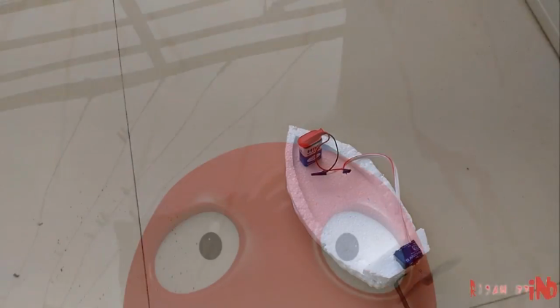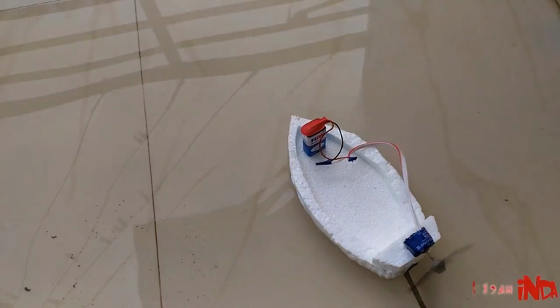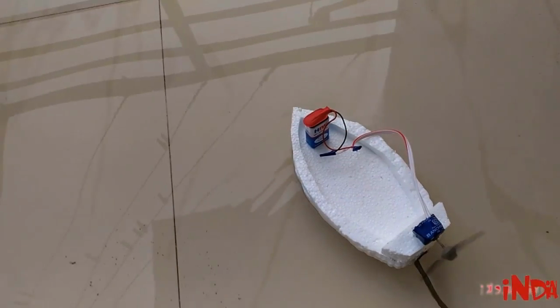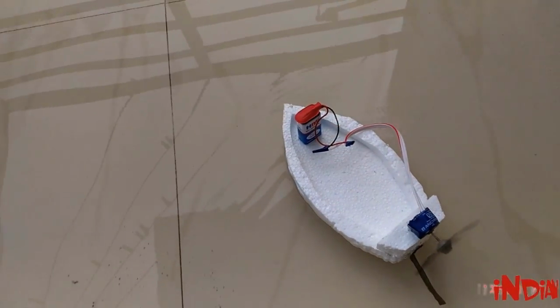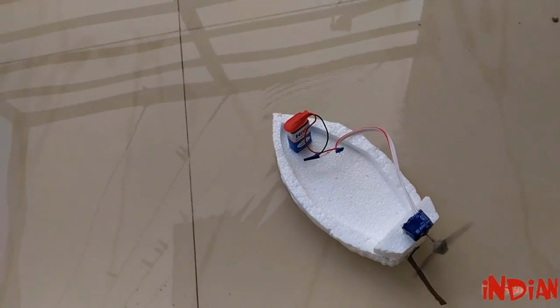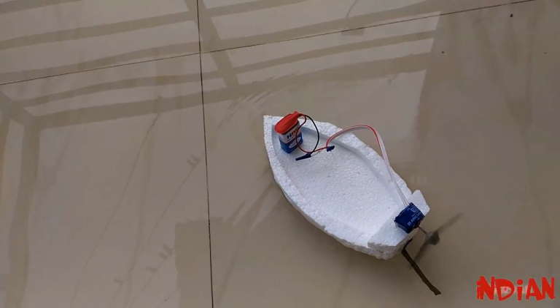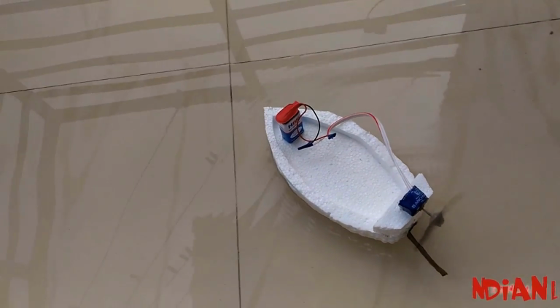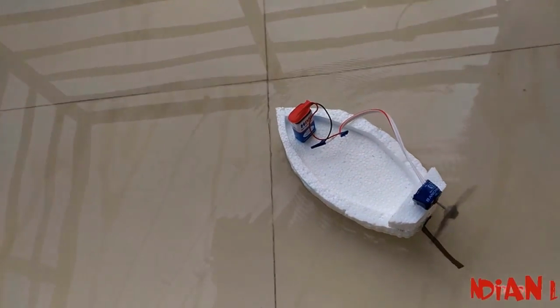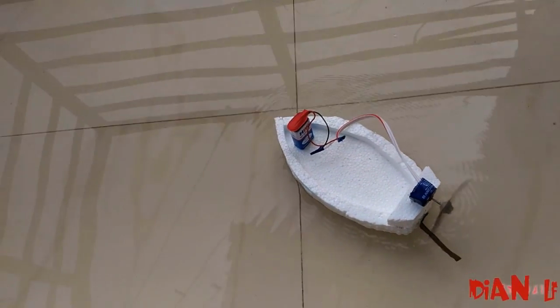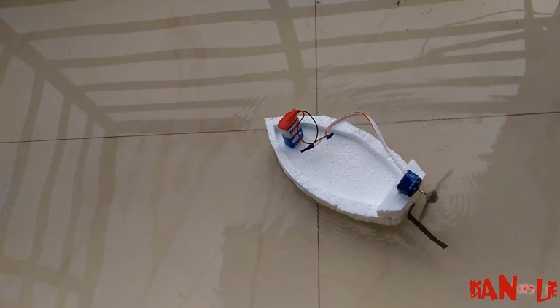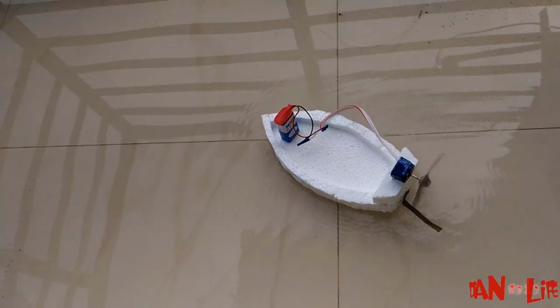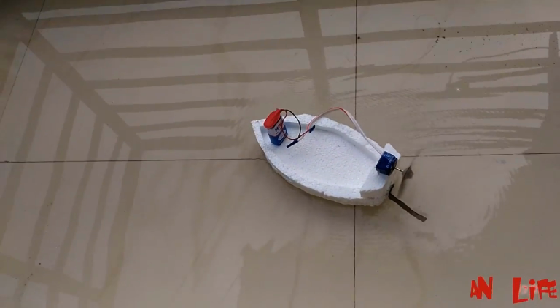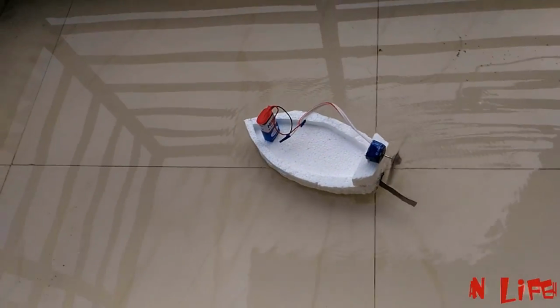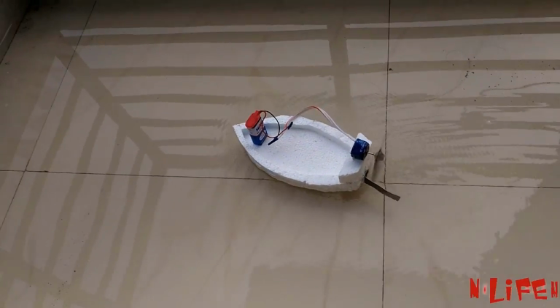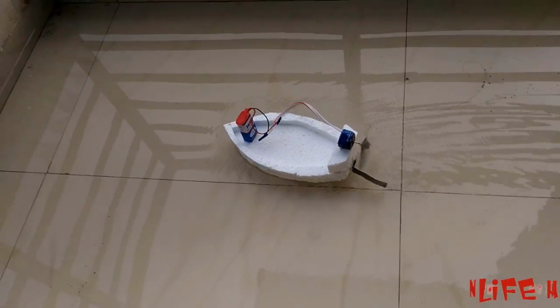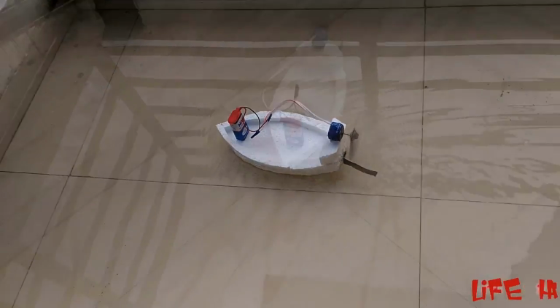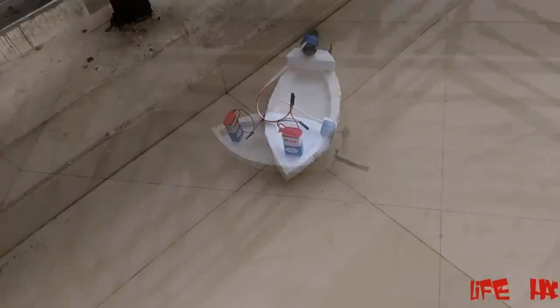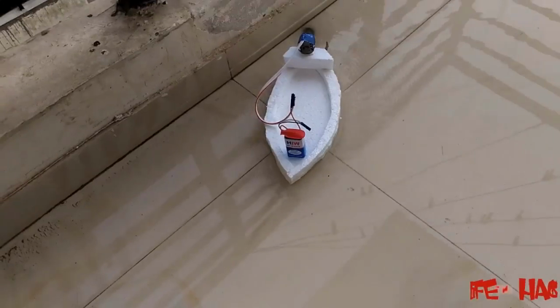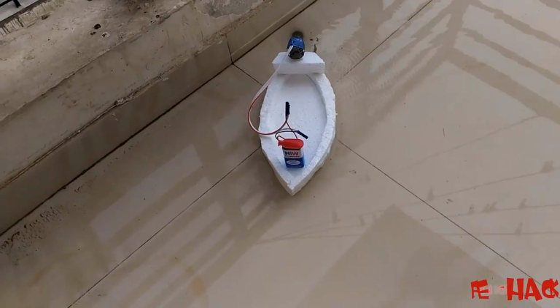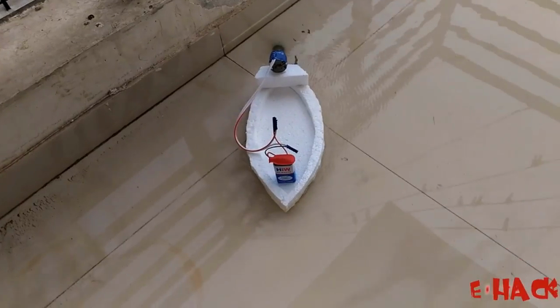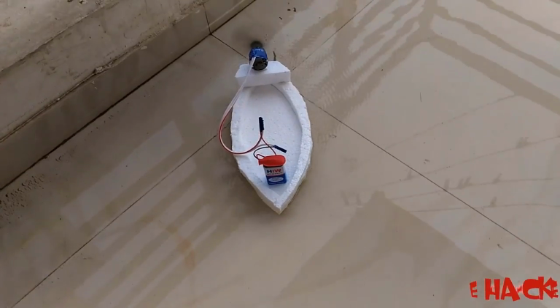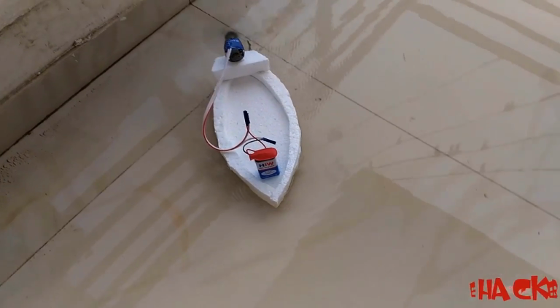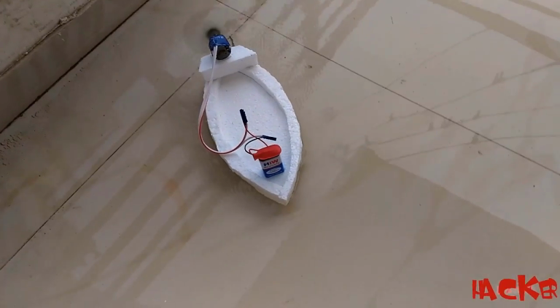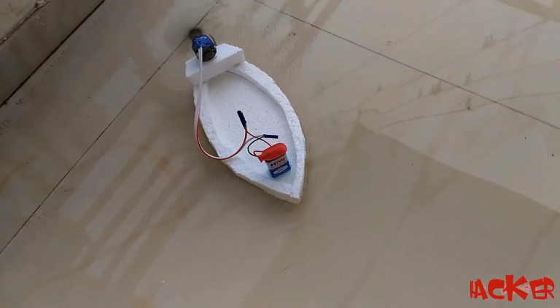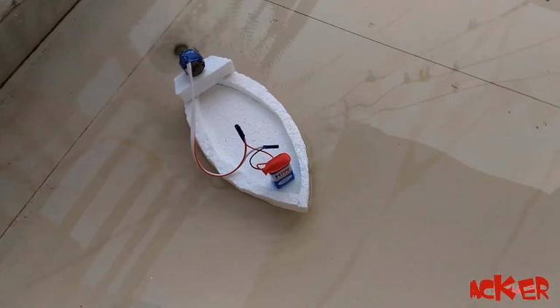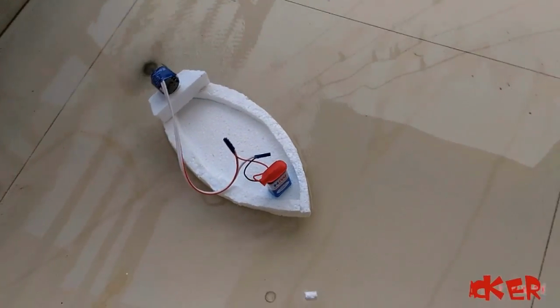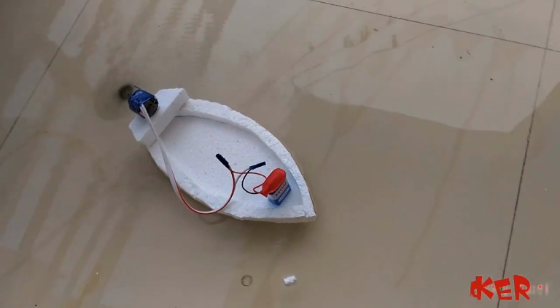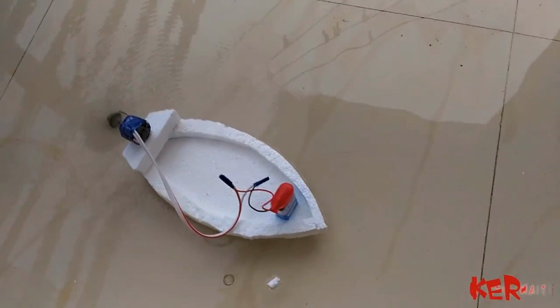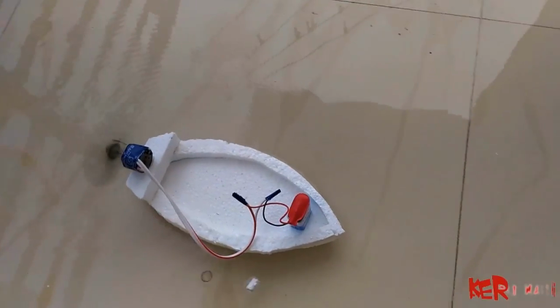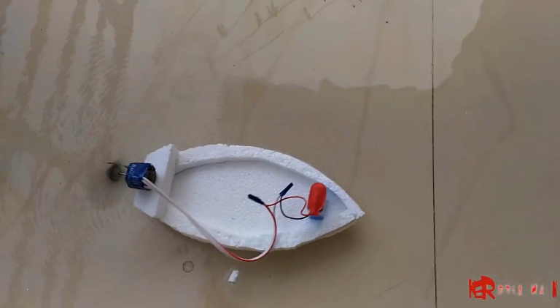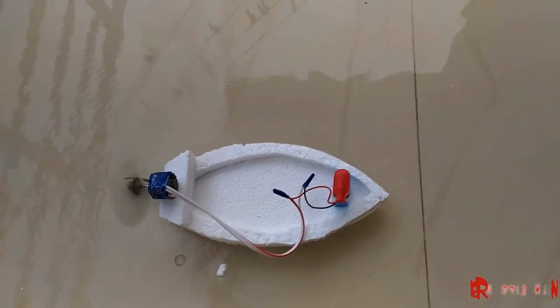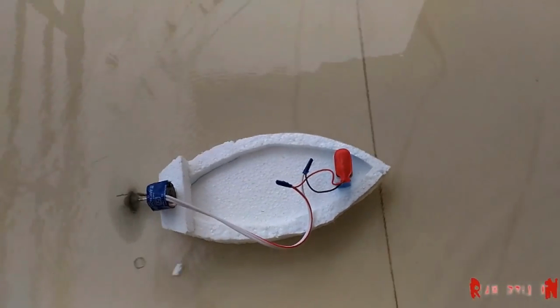Hello, welcome to Indian Life Rekker. Today we are going to make a board powered by an electric motor.